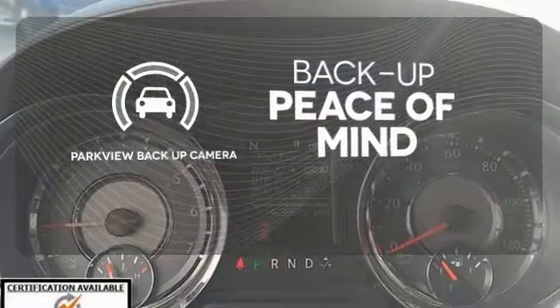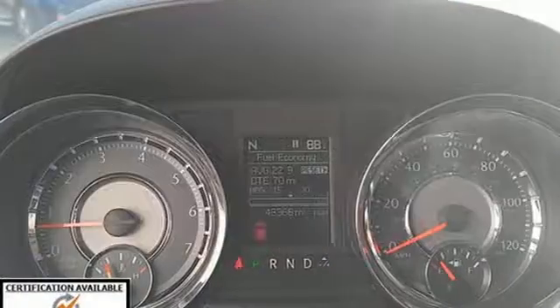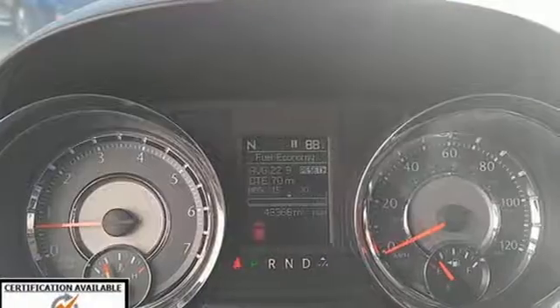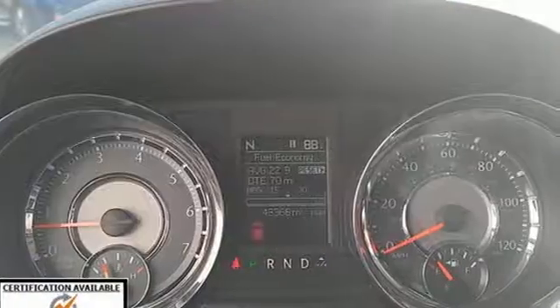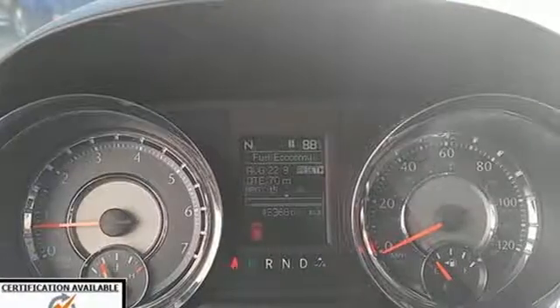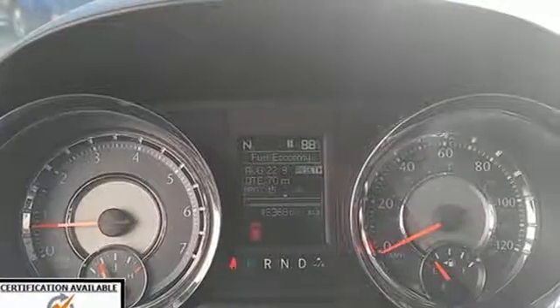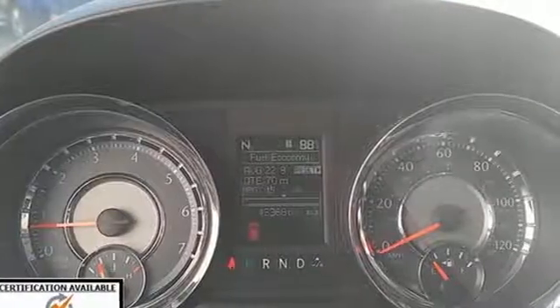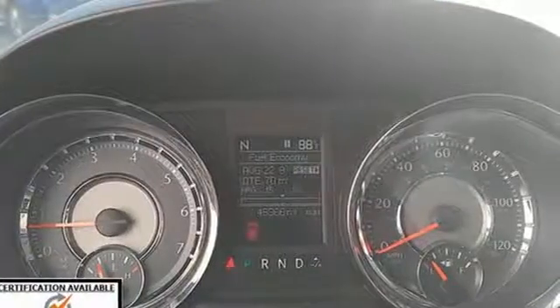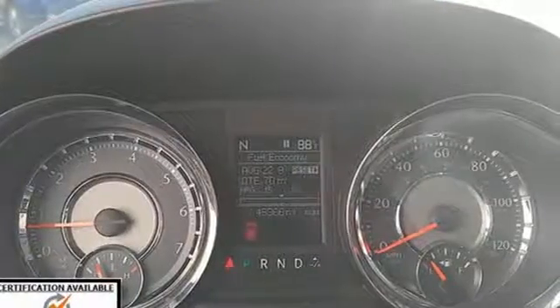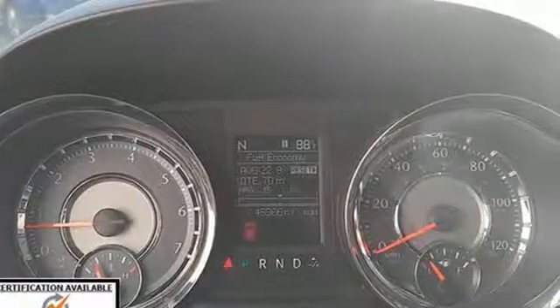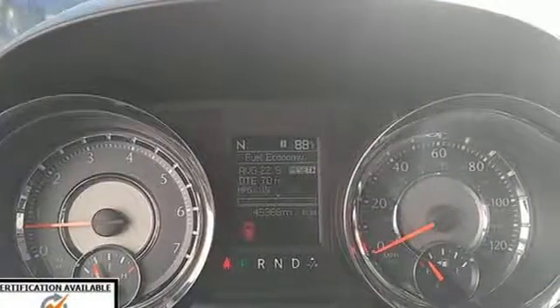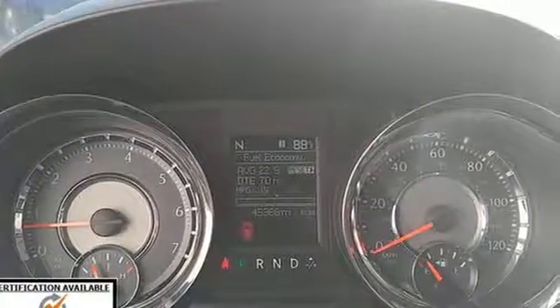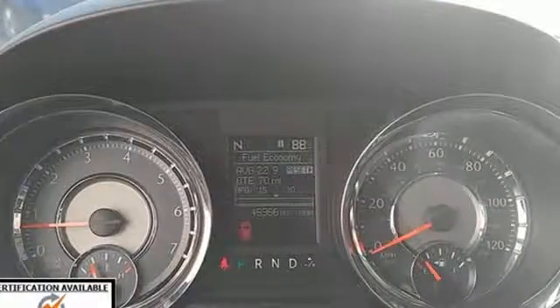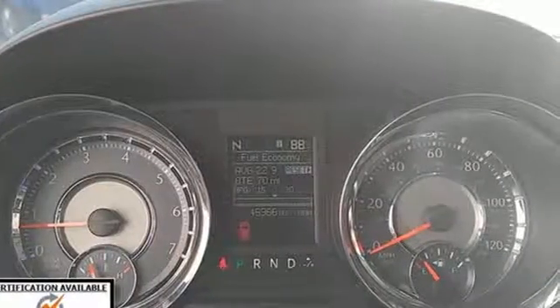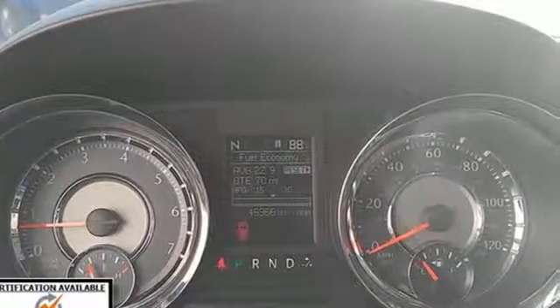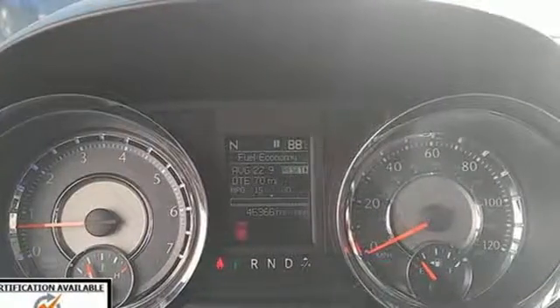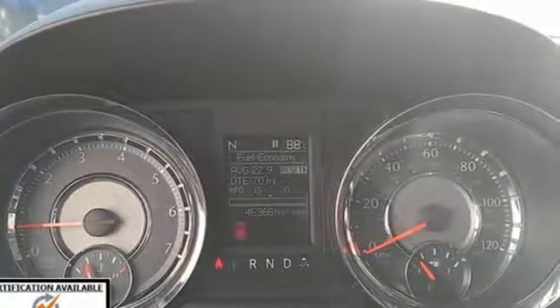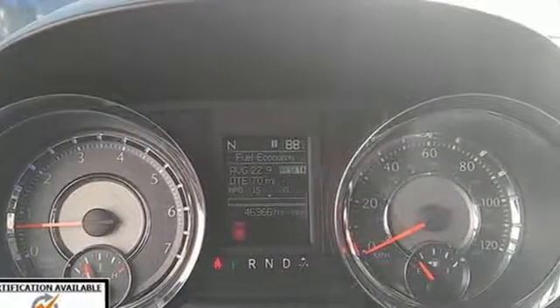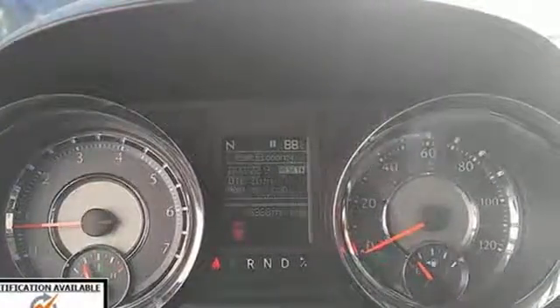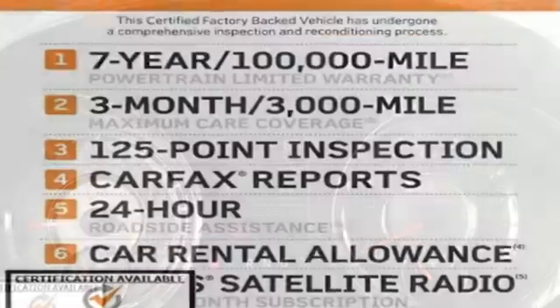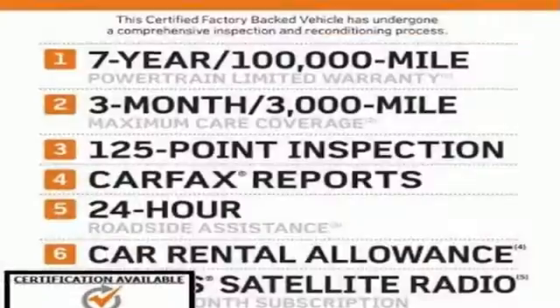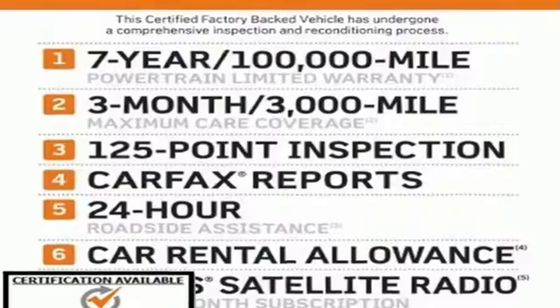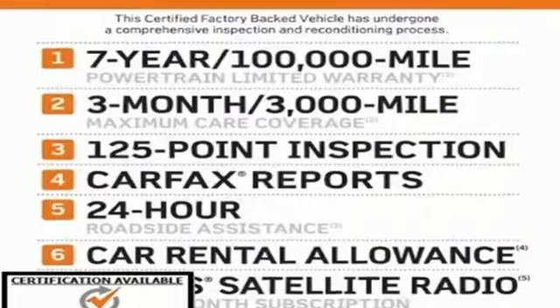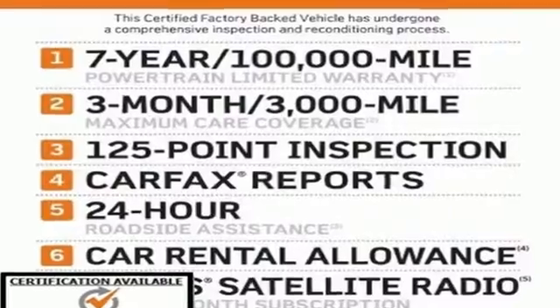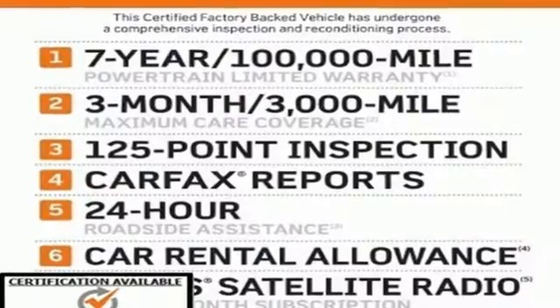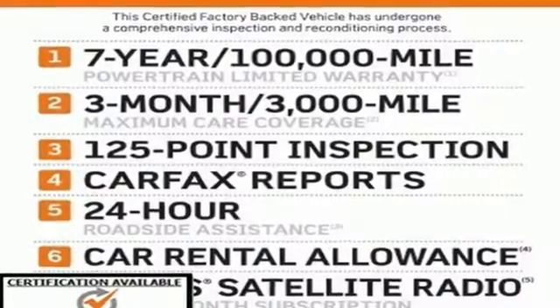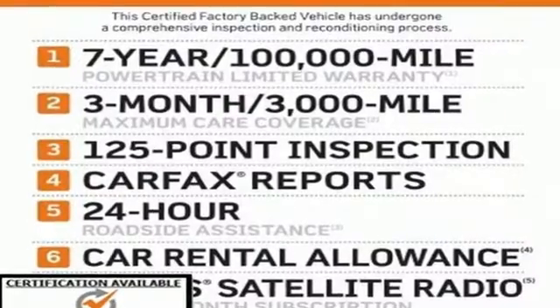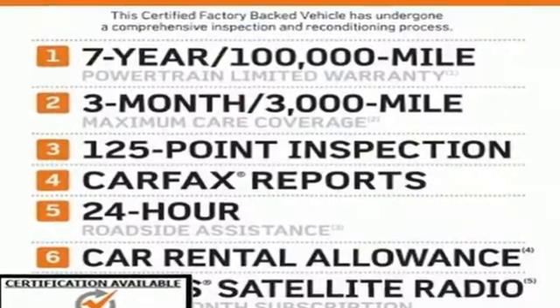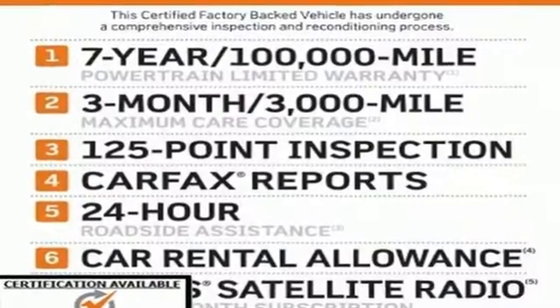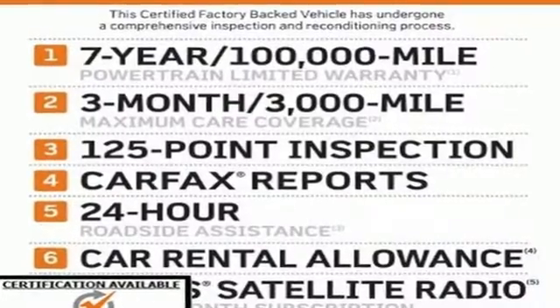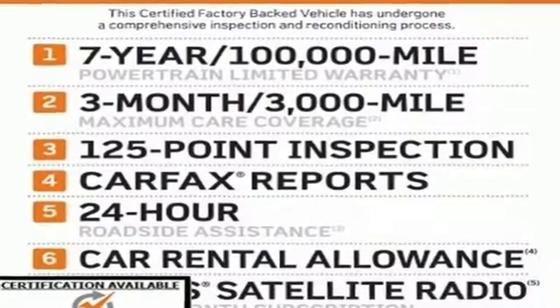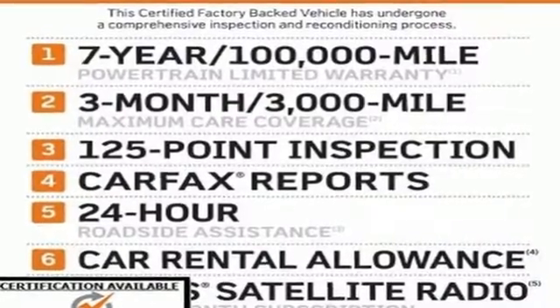This Chrysler Town & Country is the minivan your head and heart can agree on. Test drive it today.